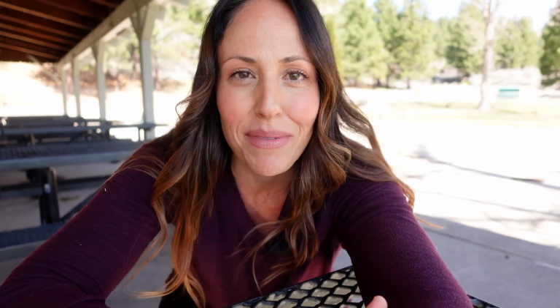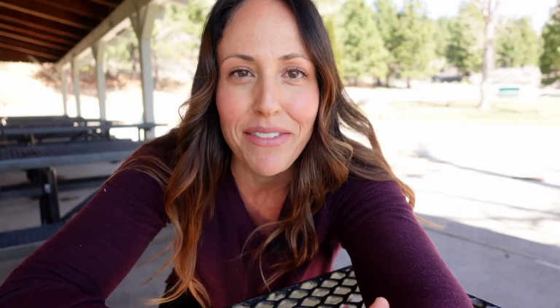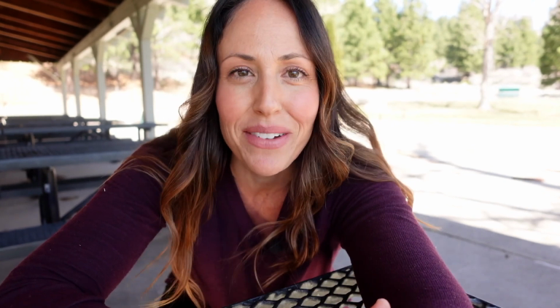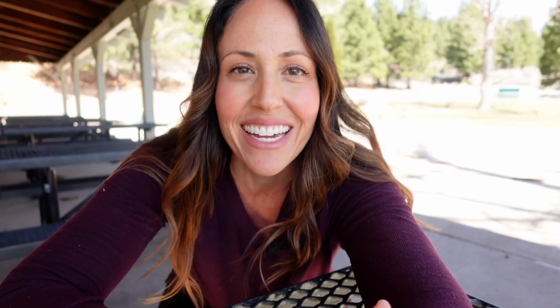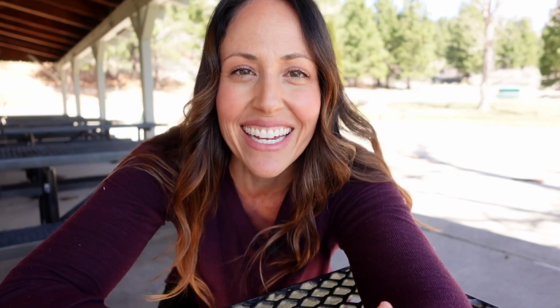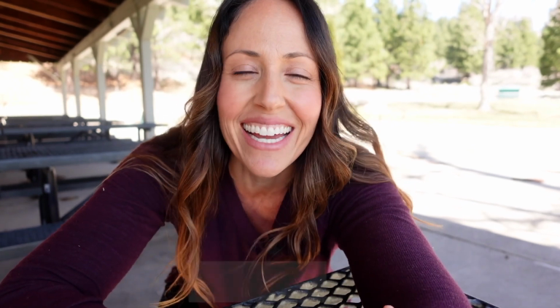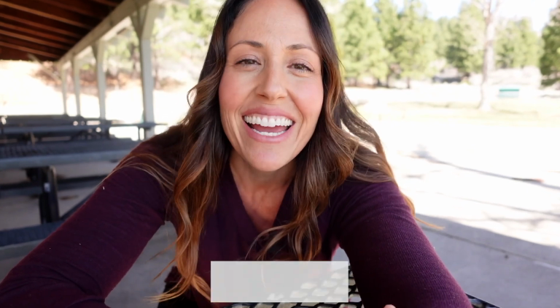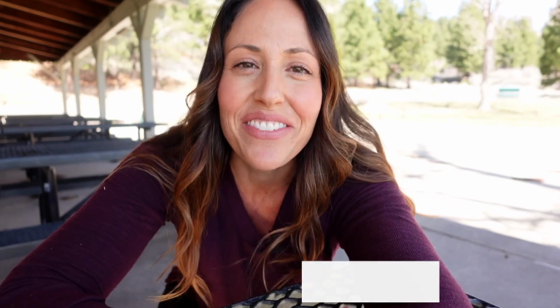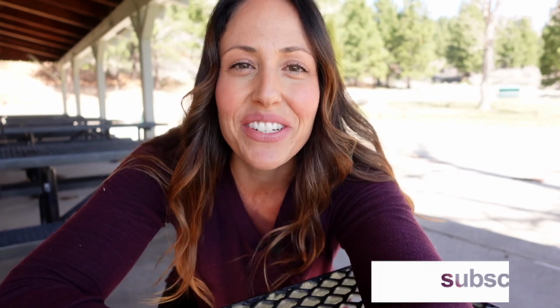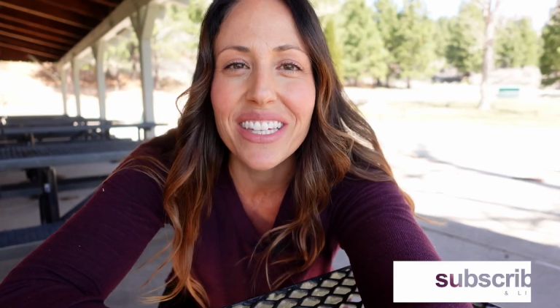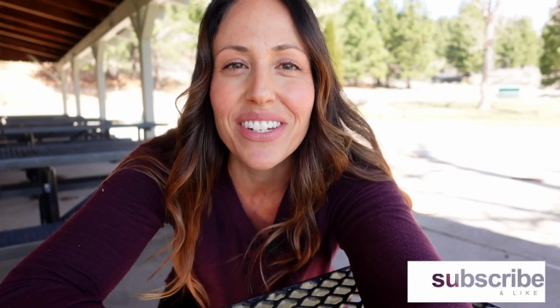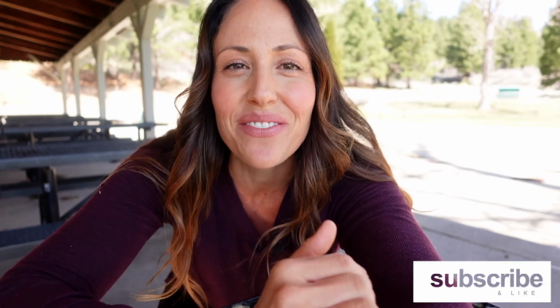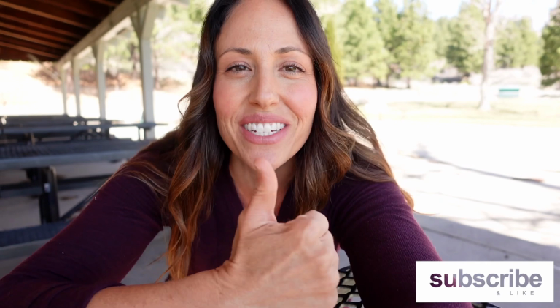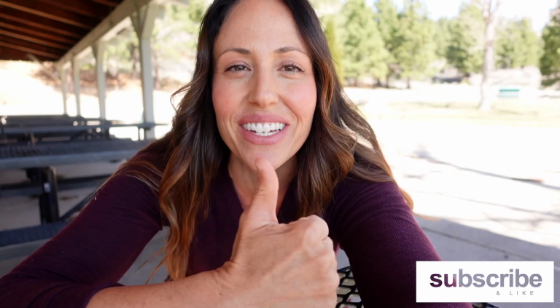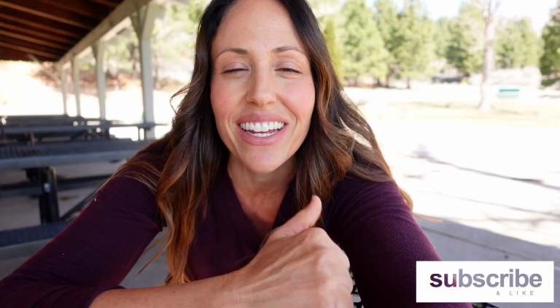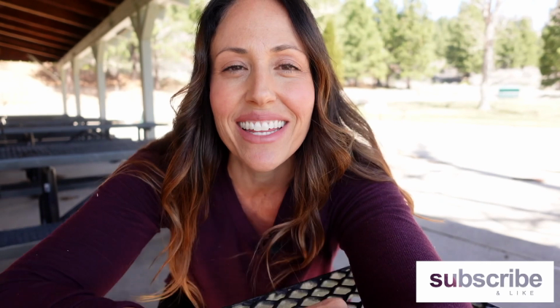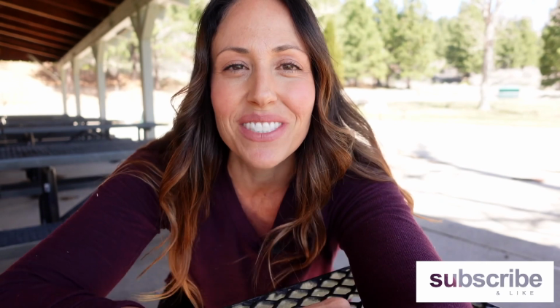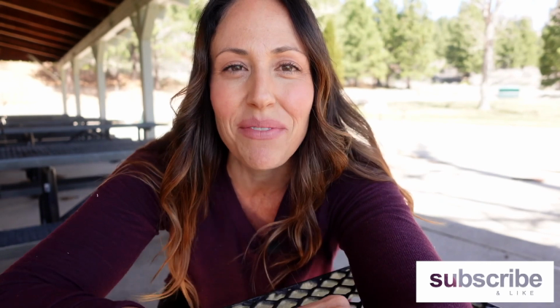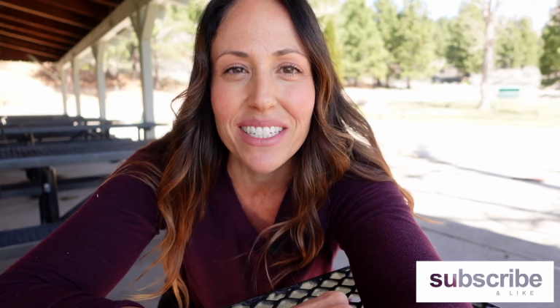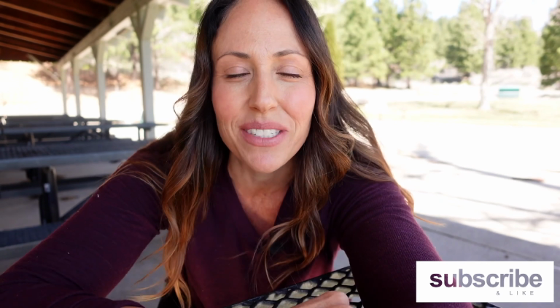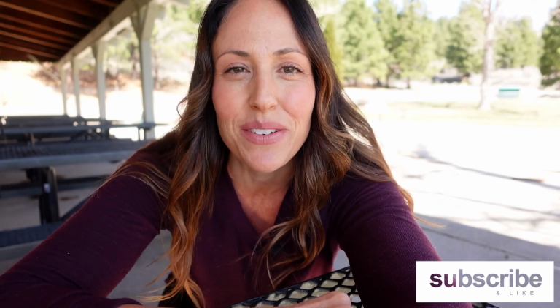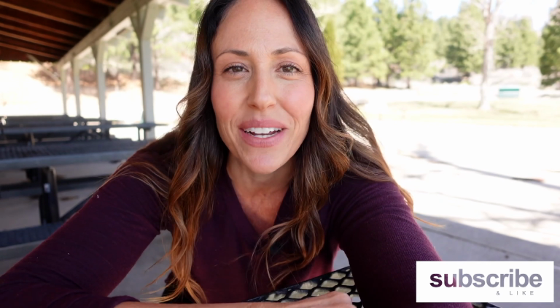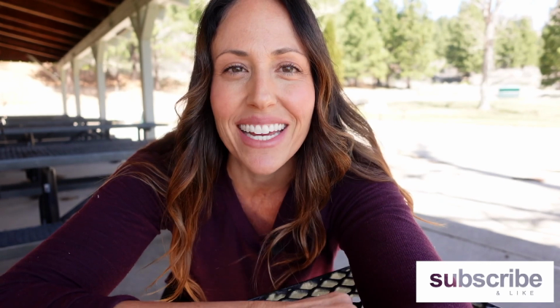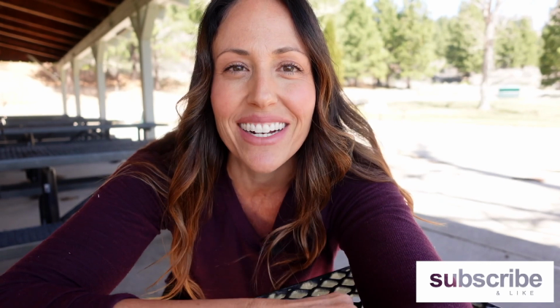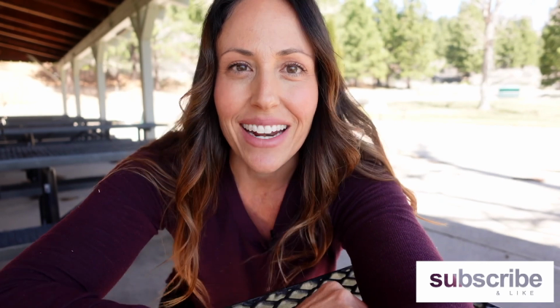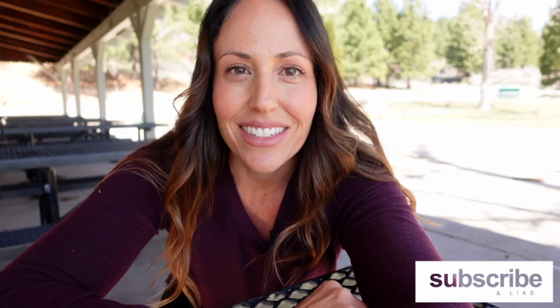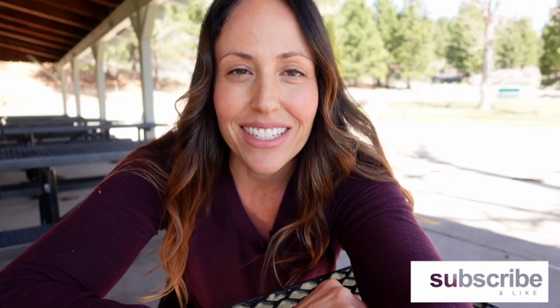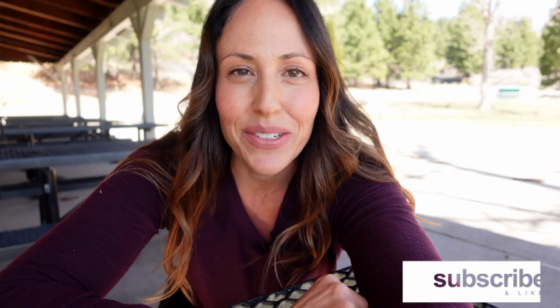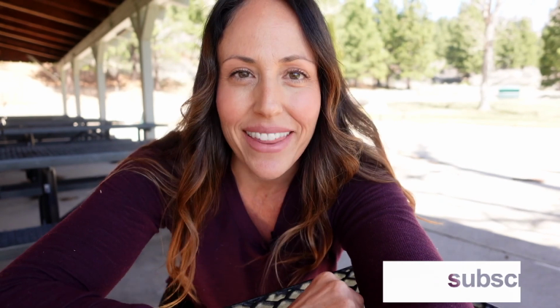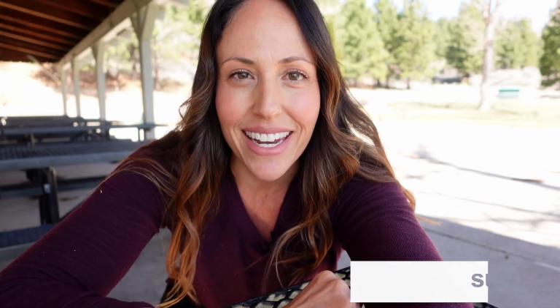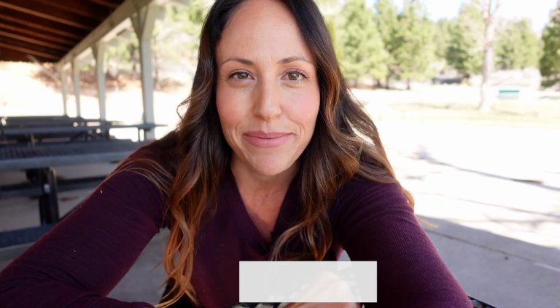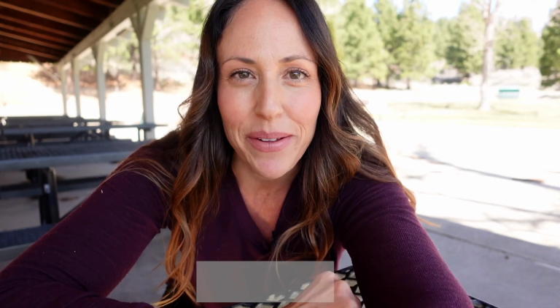If you enjoyed this video make sure you give it a thumbs up and subscribe to my channel, and I'll see you at the next meal.